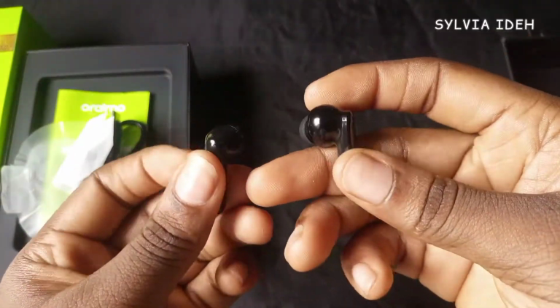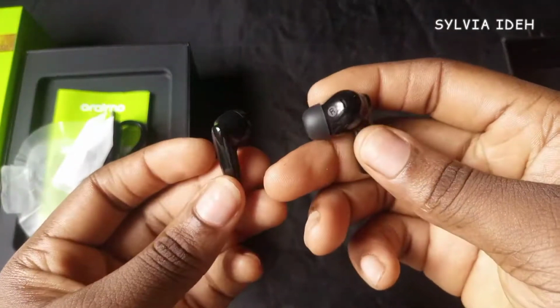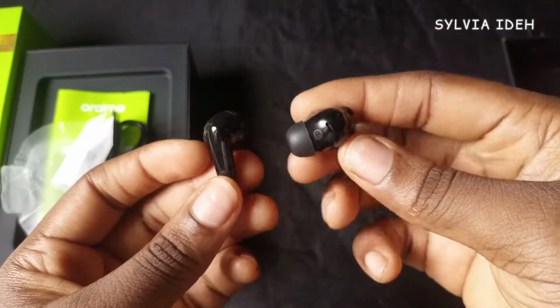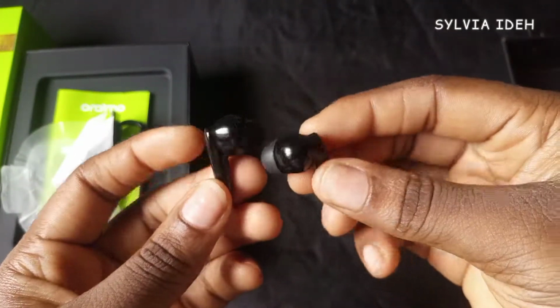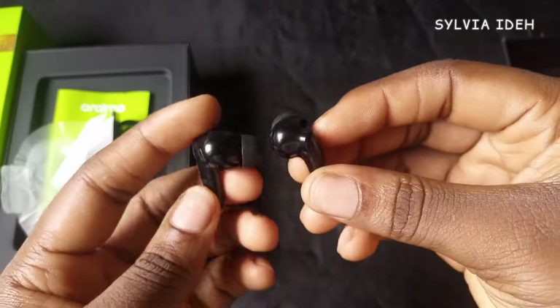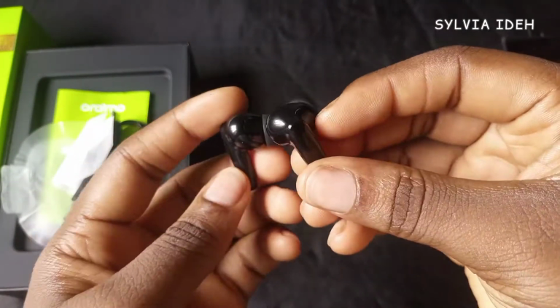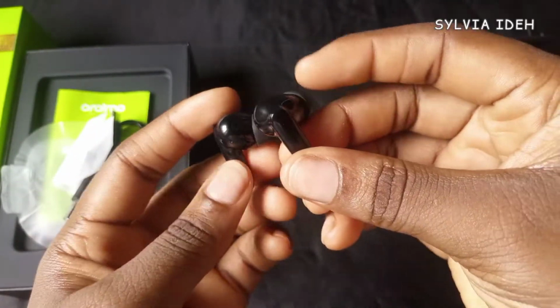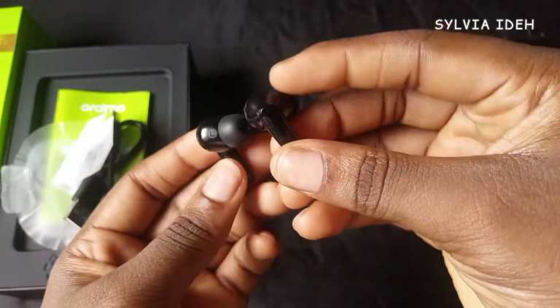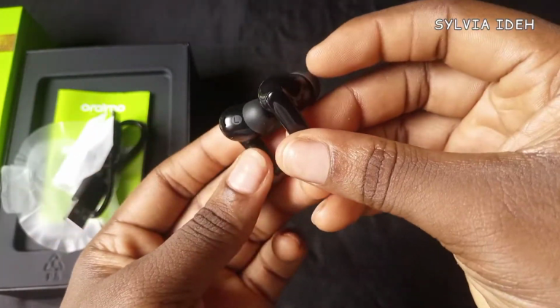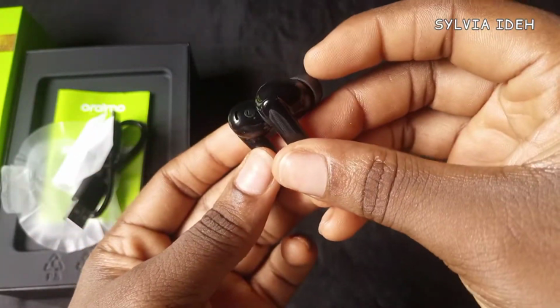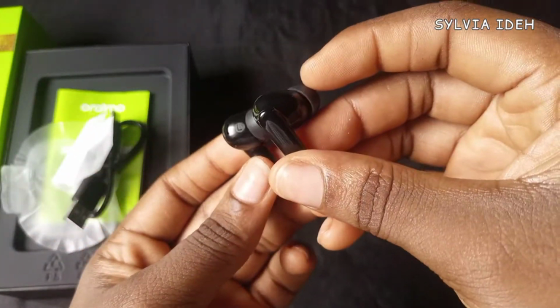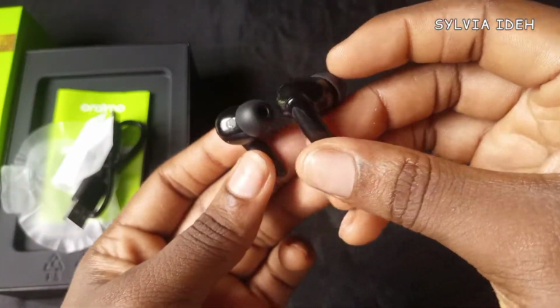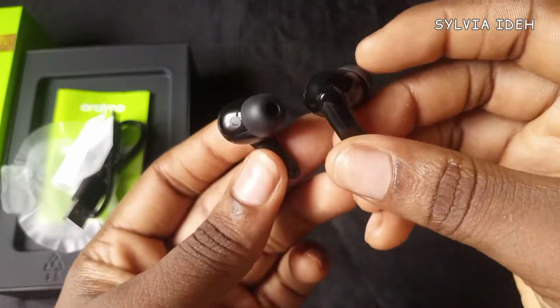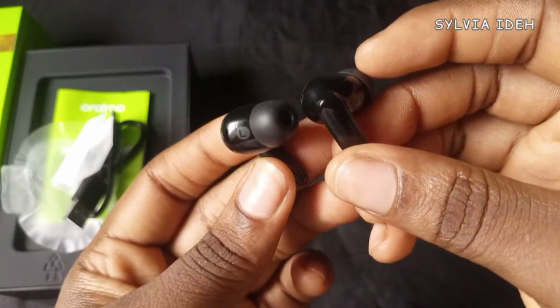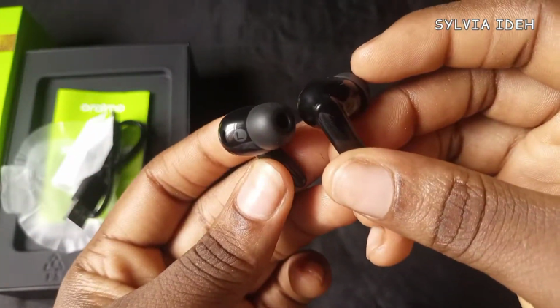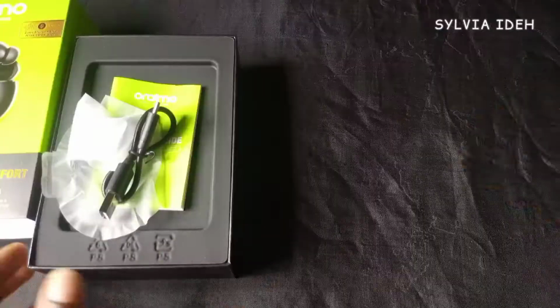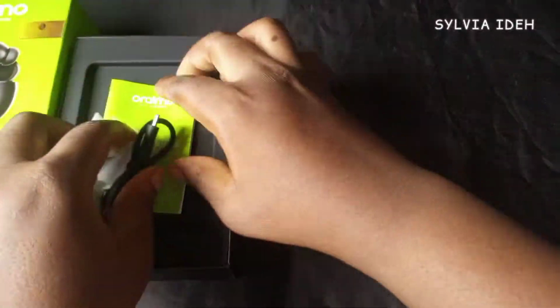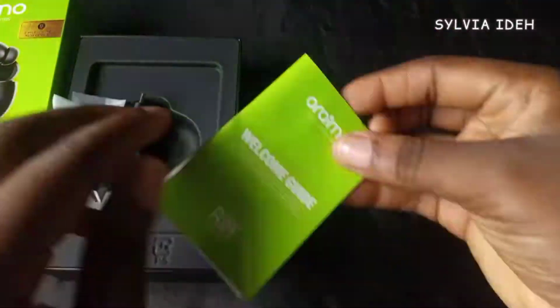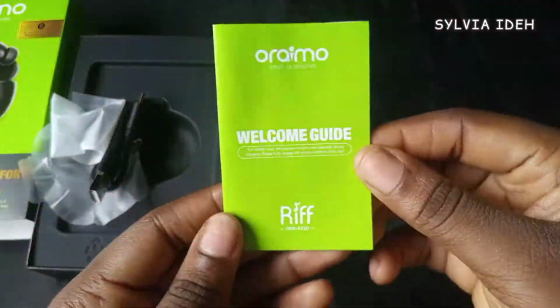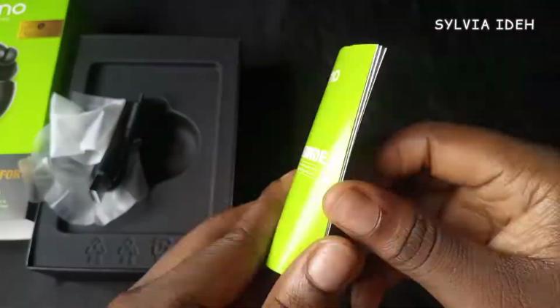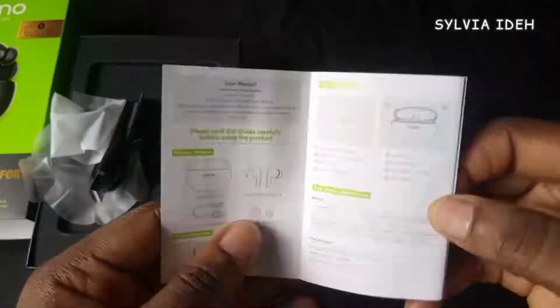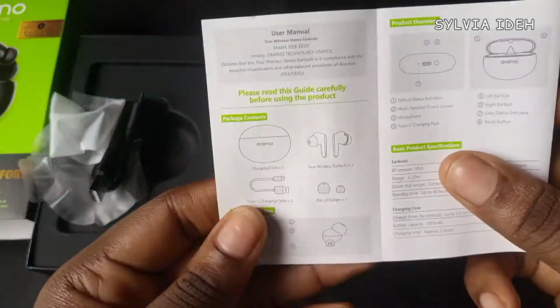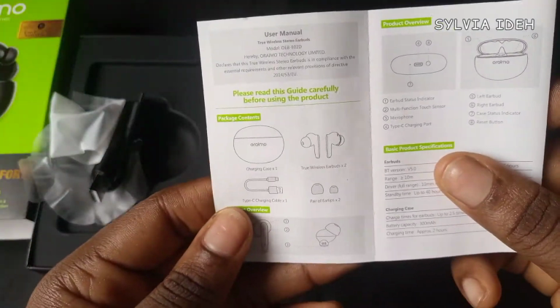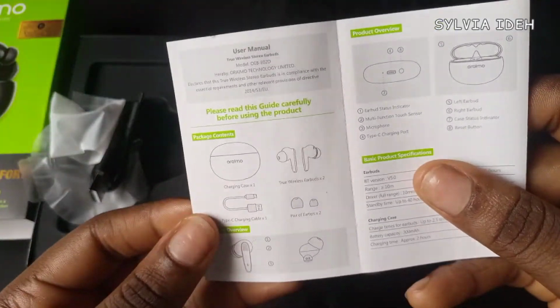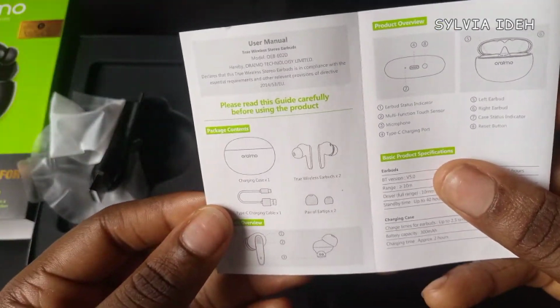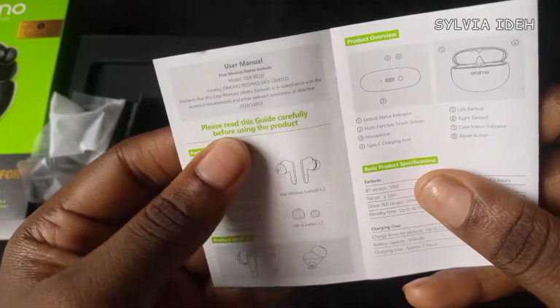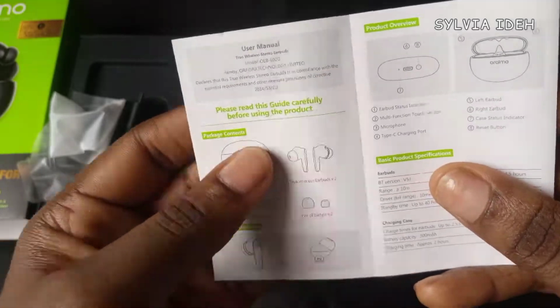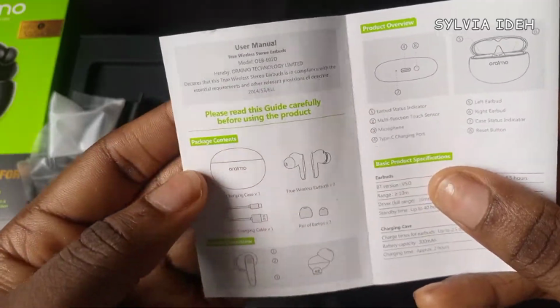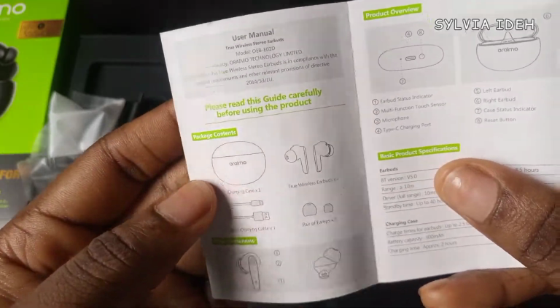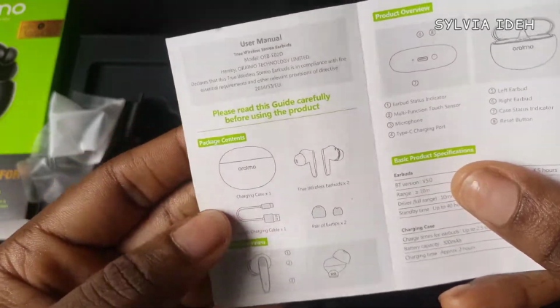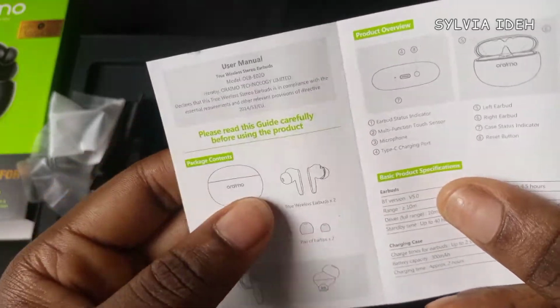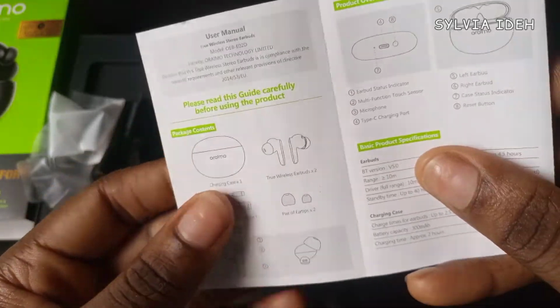This is generally what it looks like. Now let's go through the welcome guide quickly.